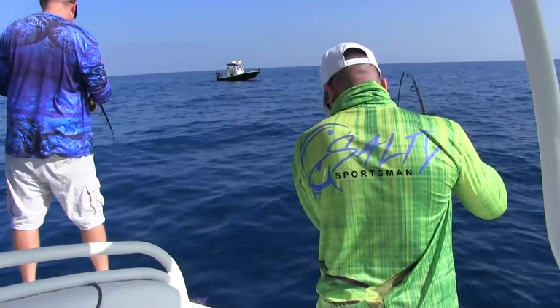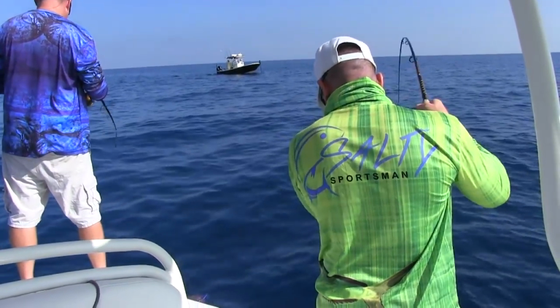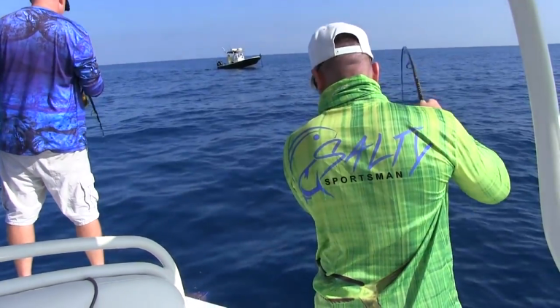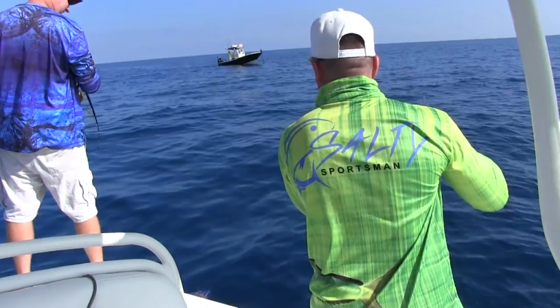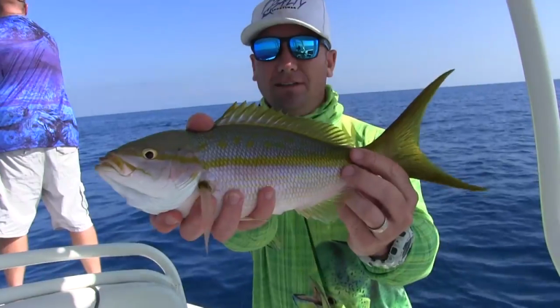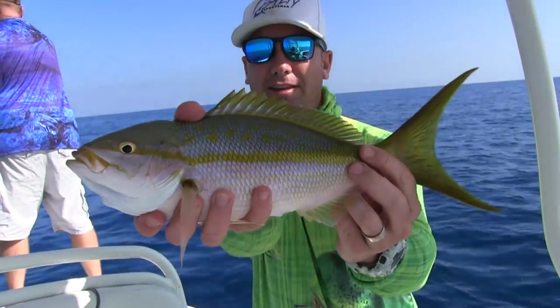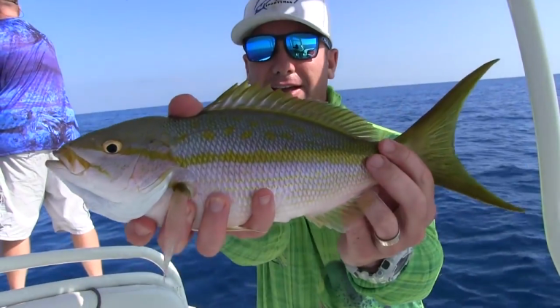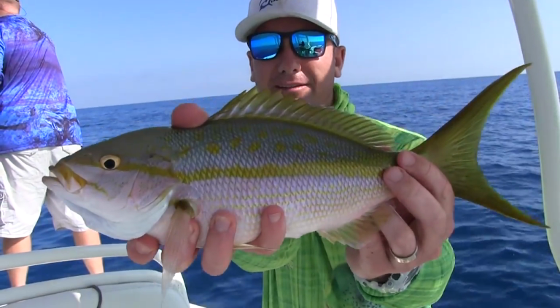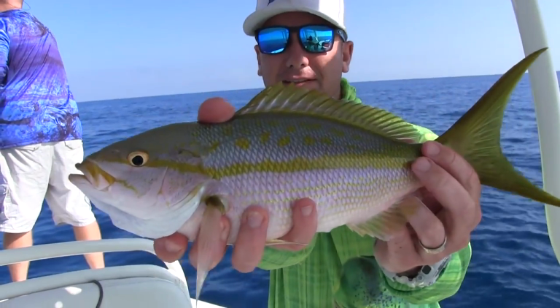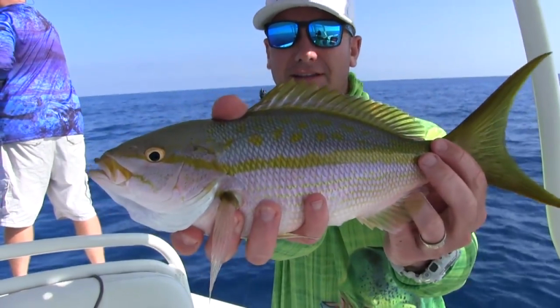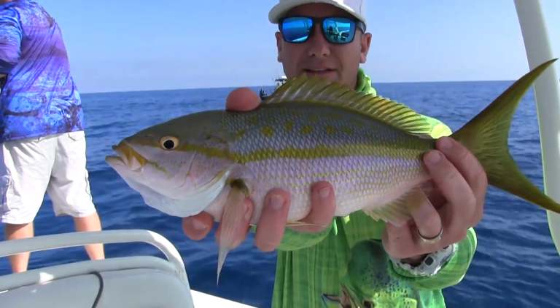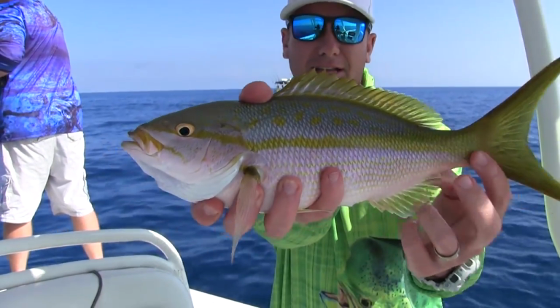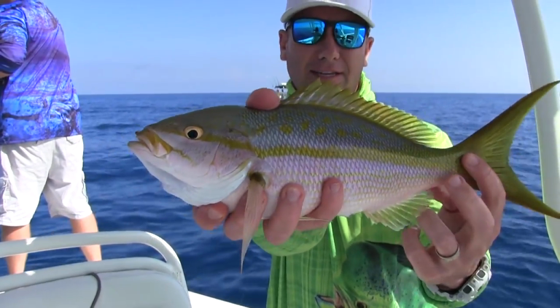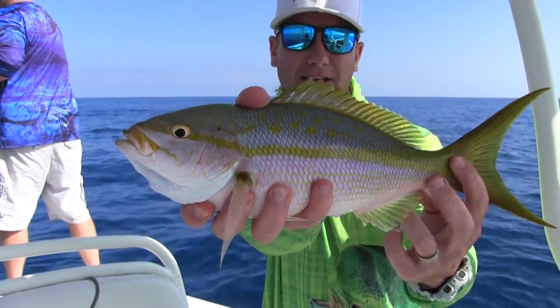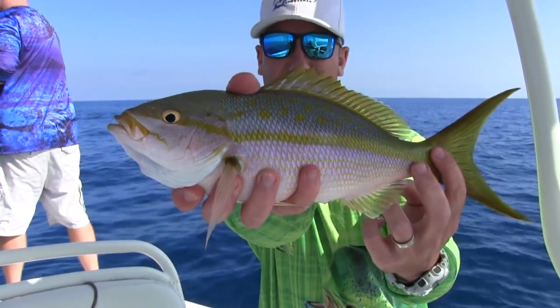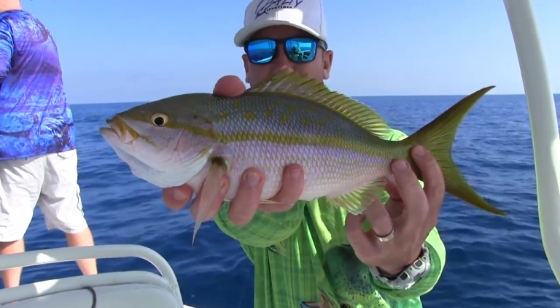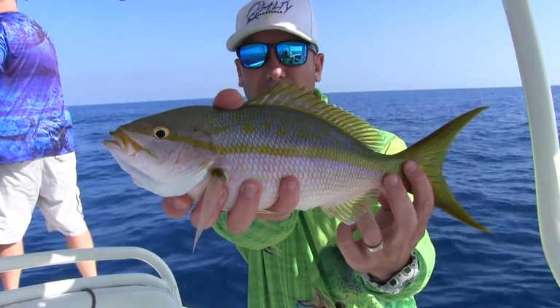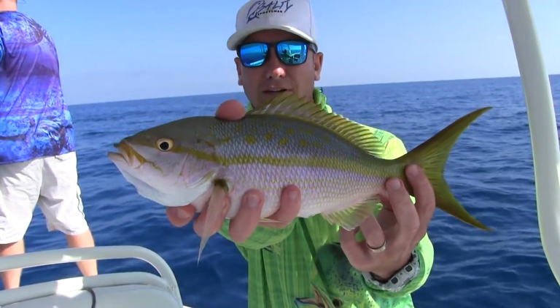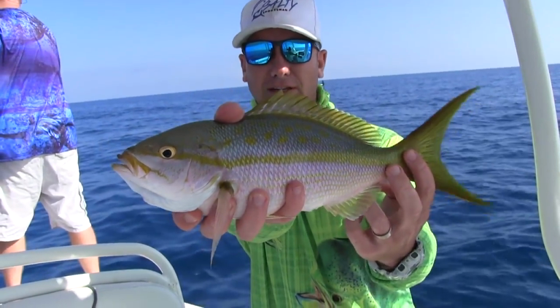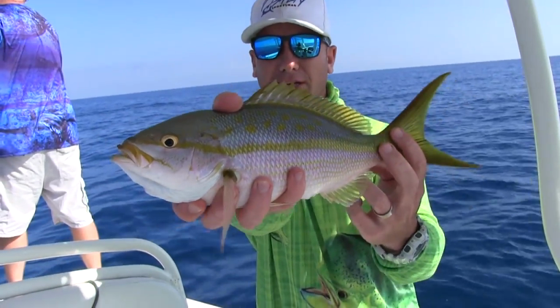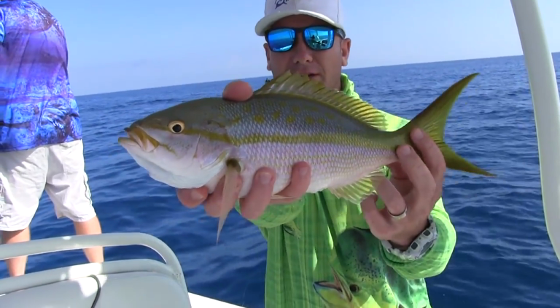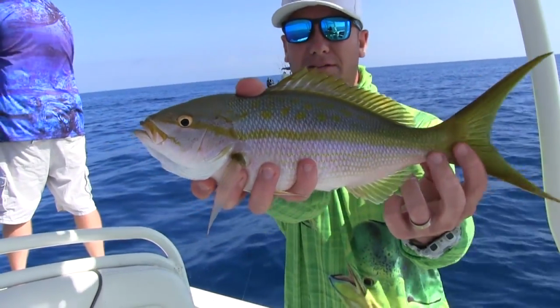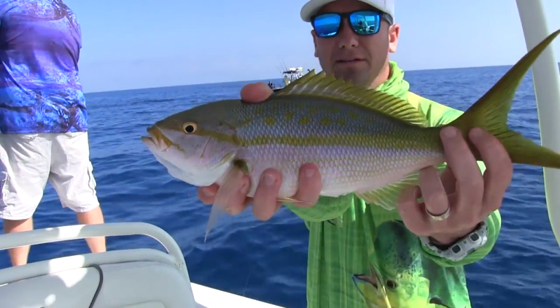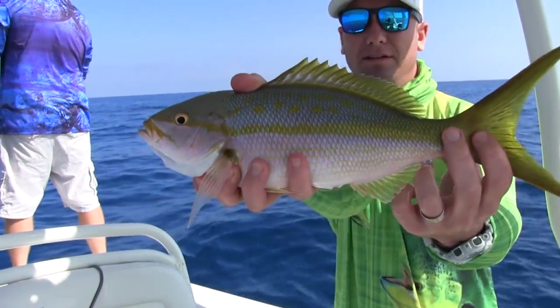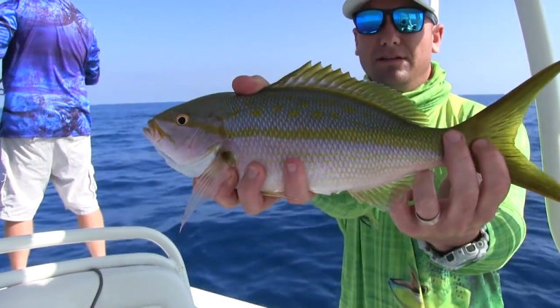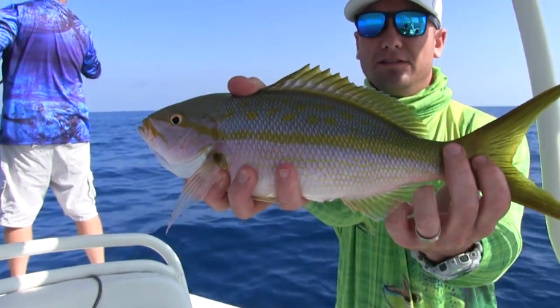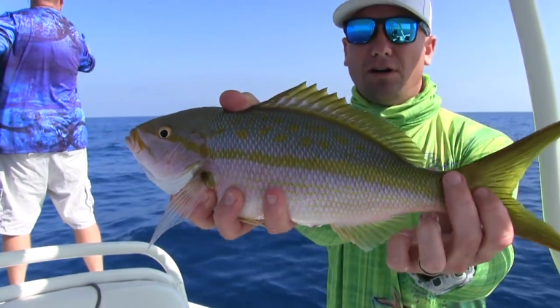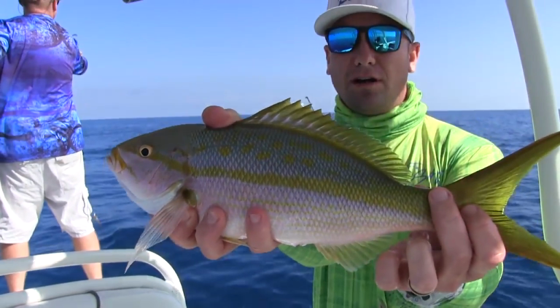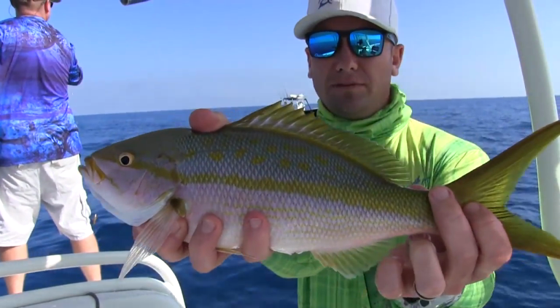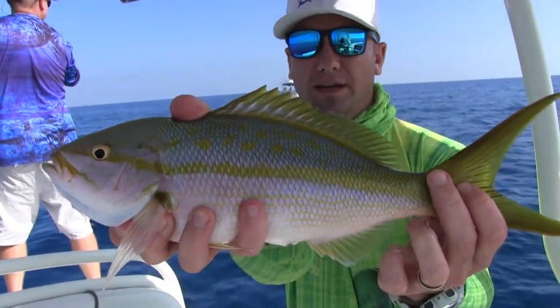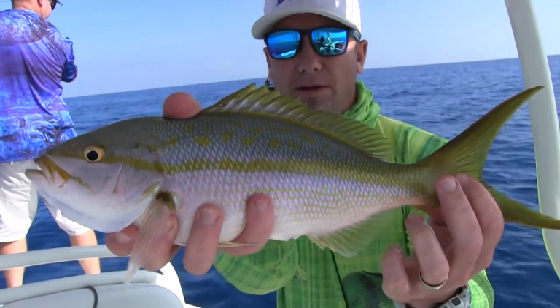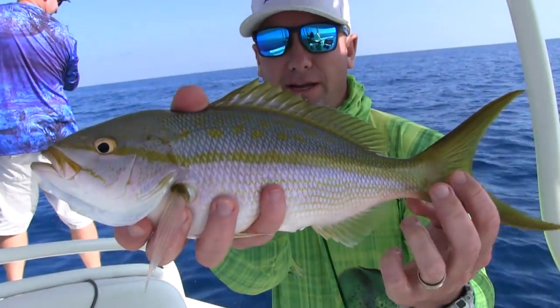Look at that — that's a nice yellowtail right there. Start off the day right.